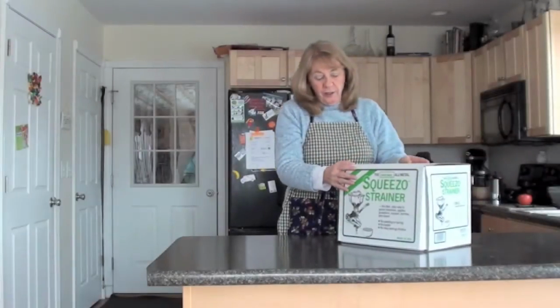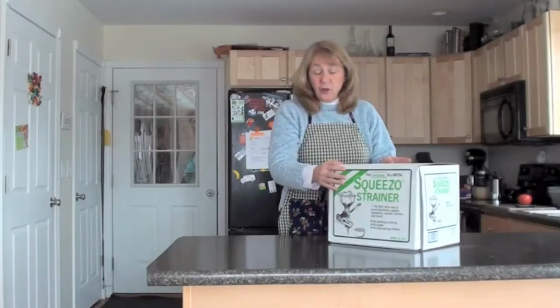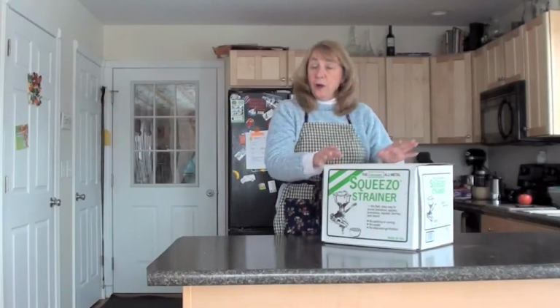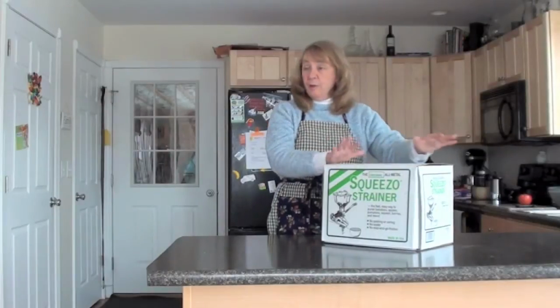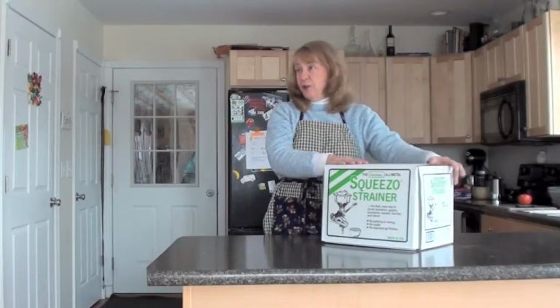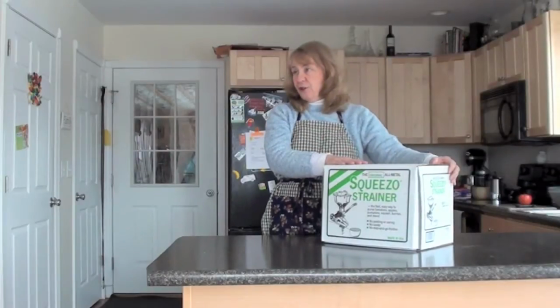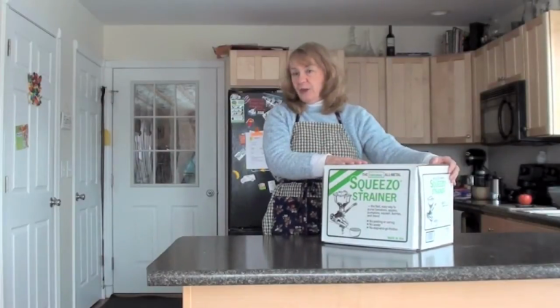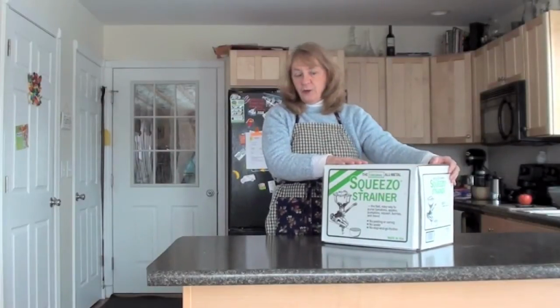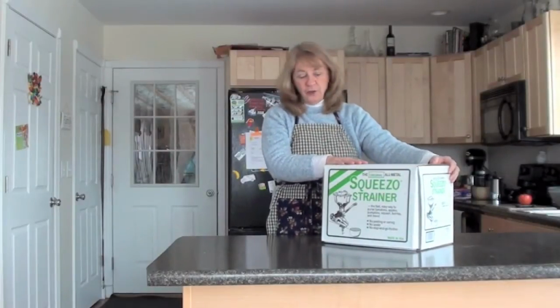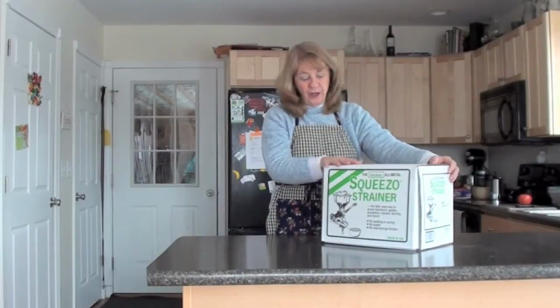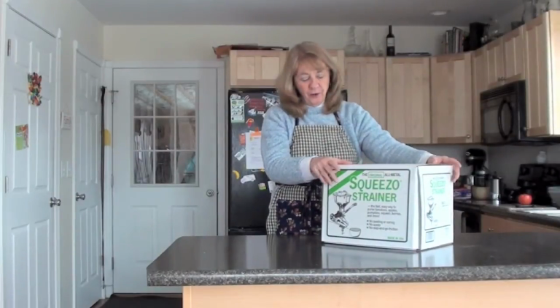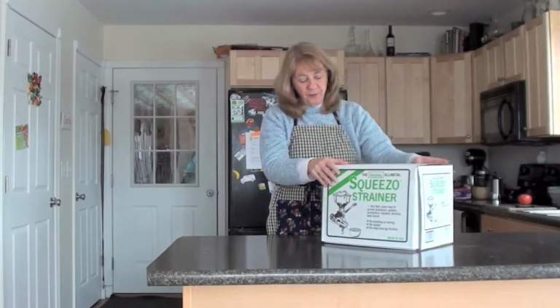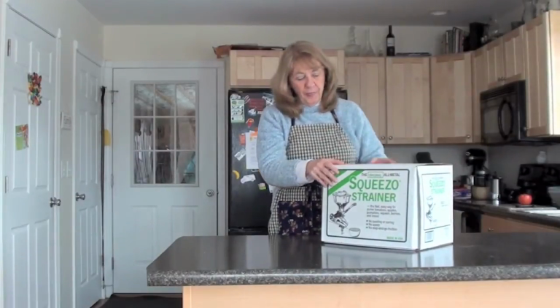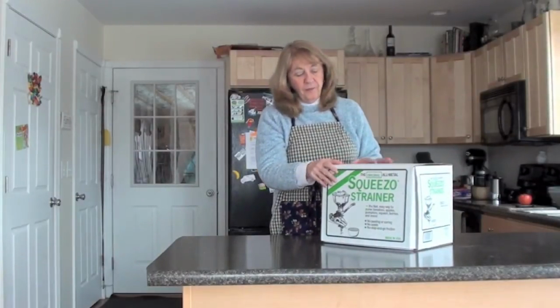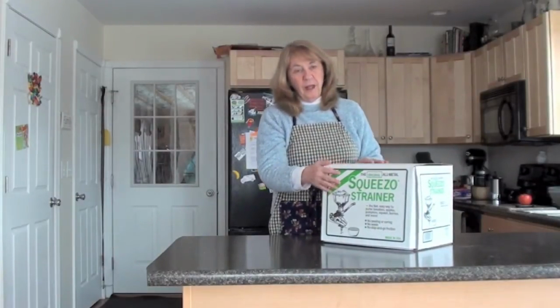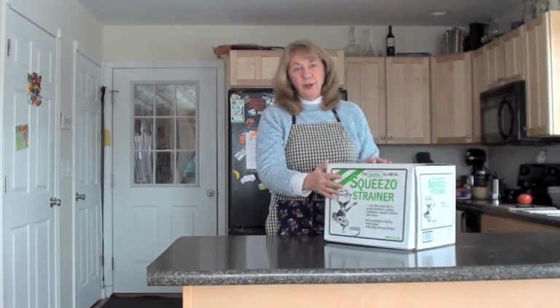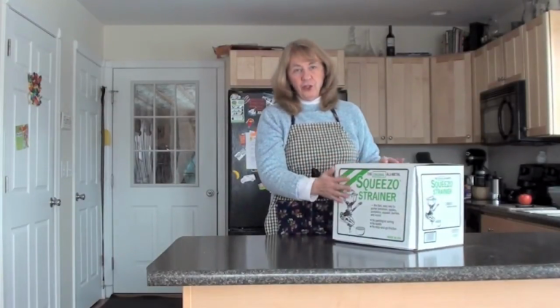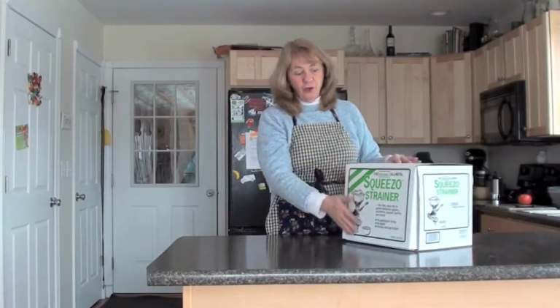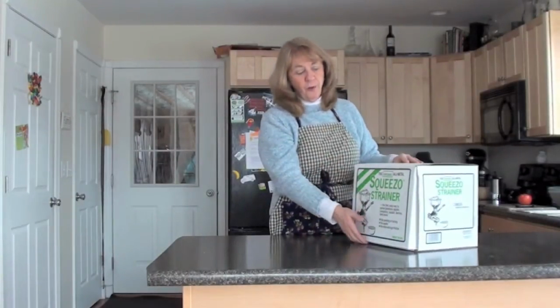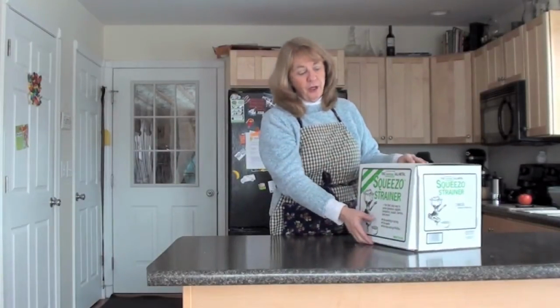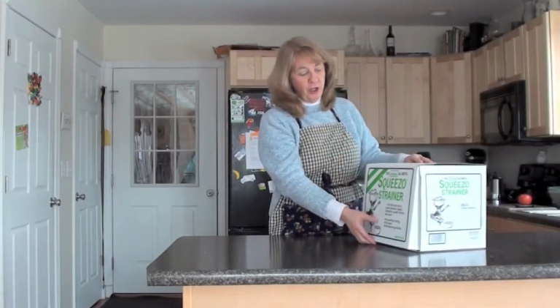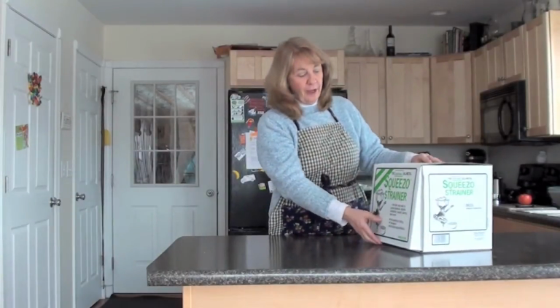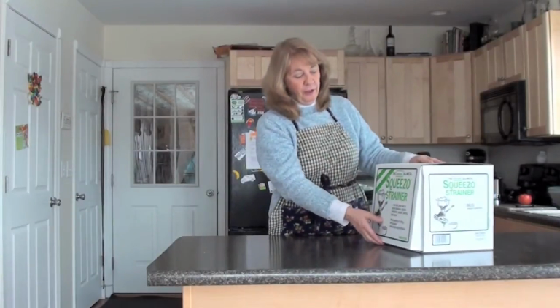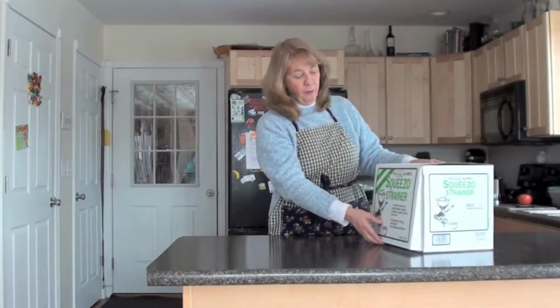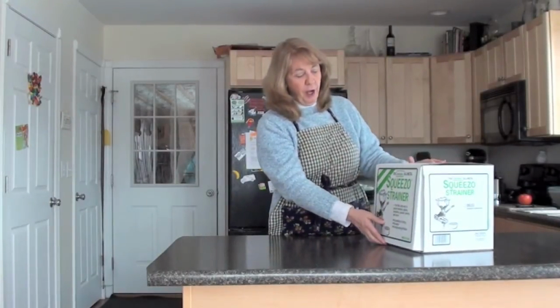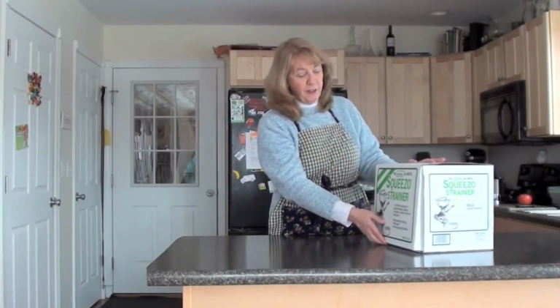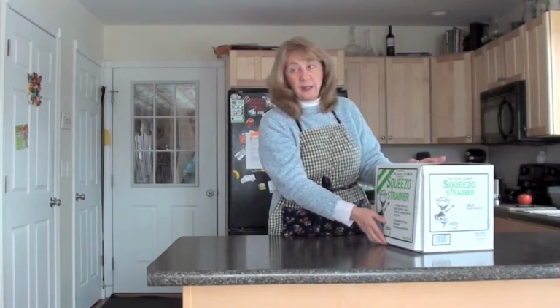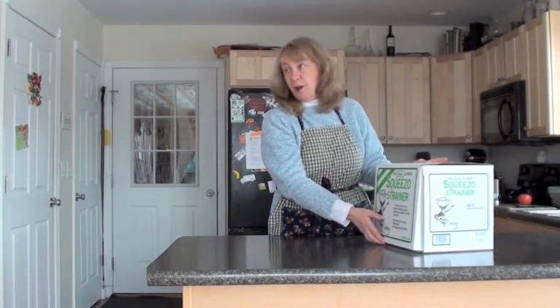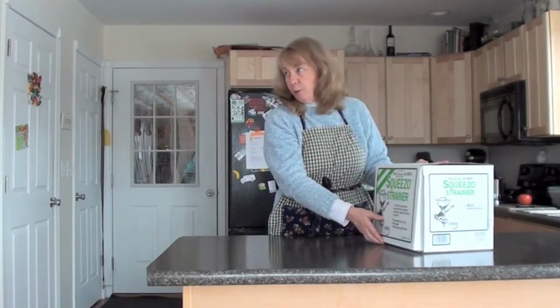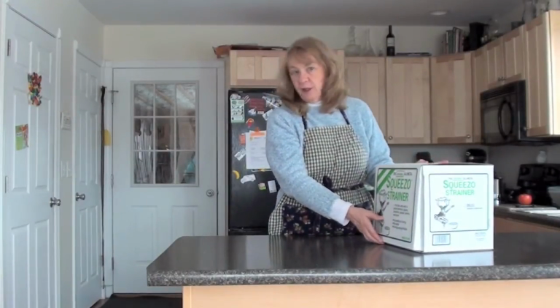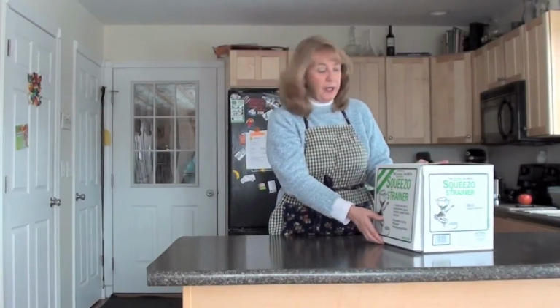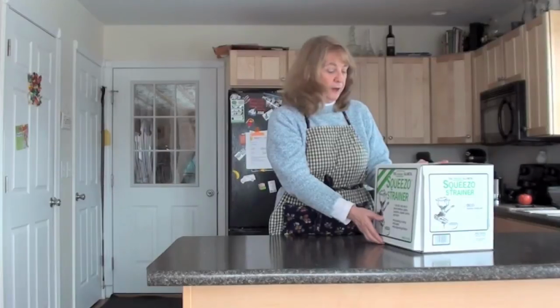Welcome to your Squeezo strainer. I'm going to show you what you should have in your box and how to put it together.